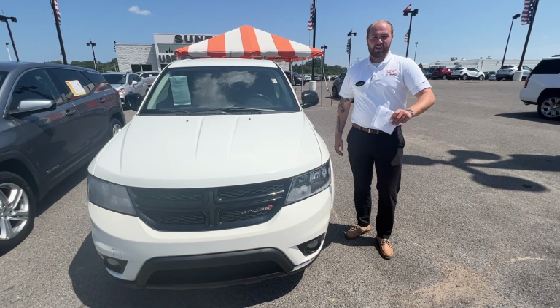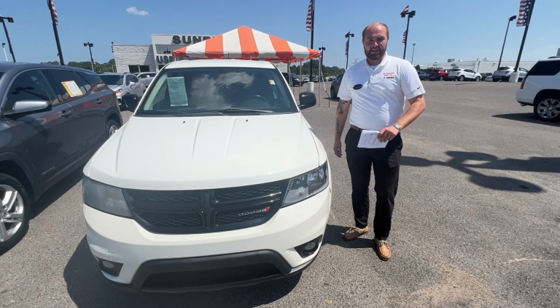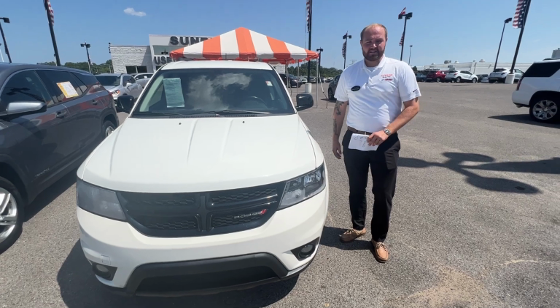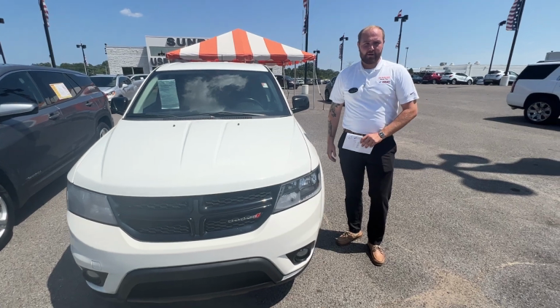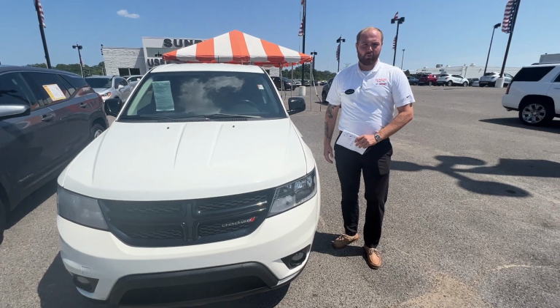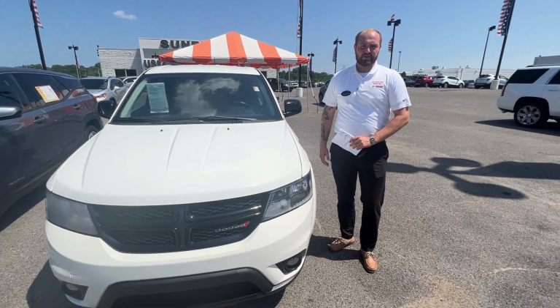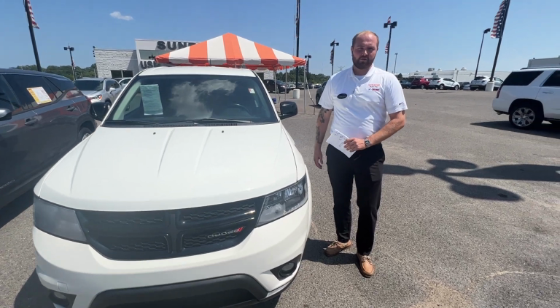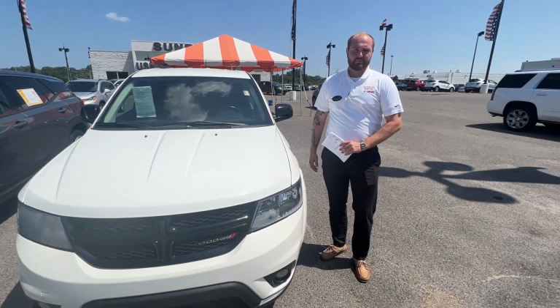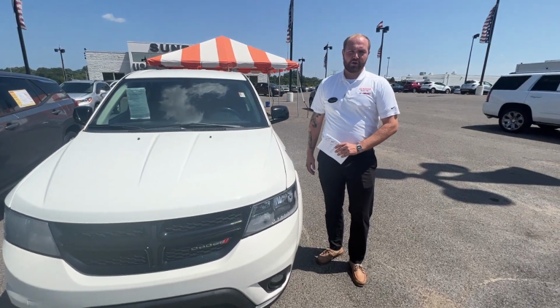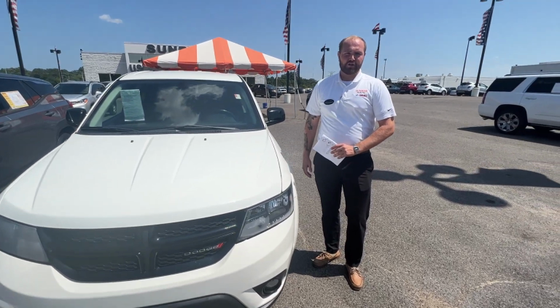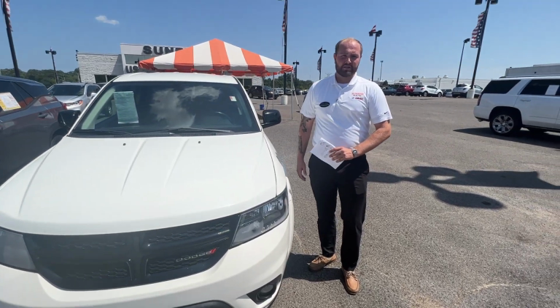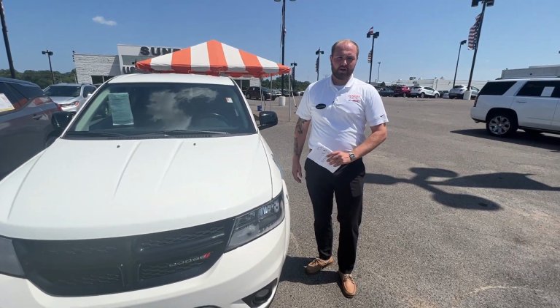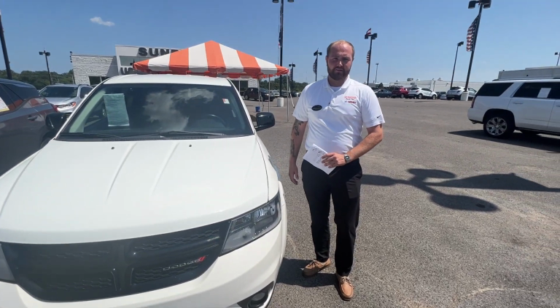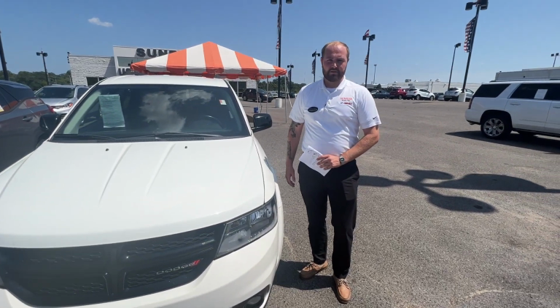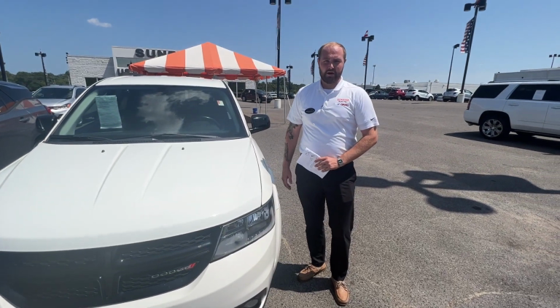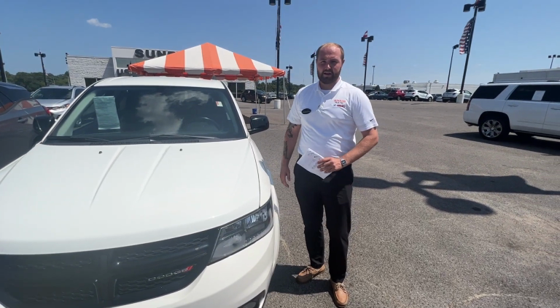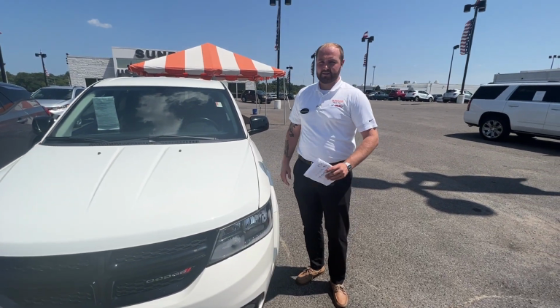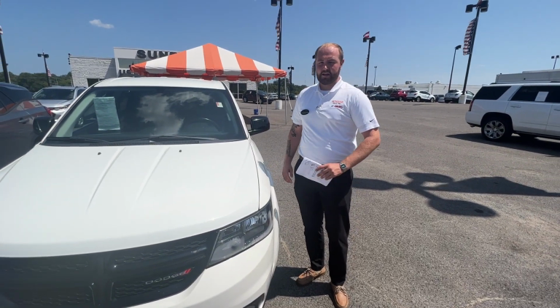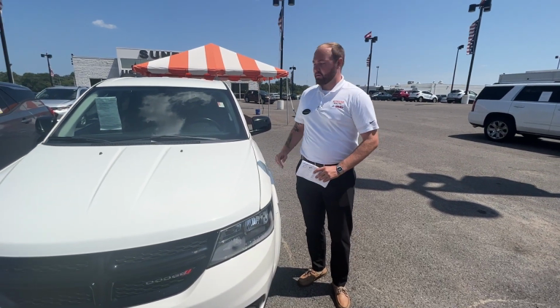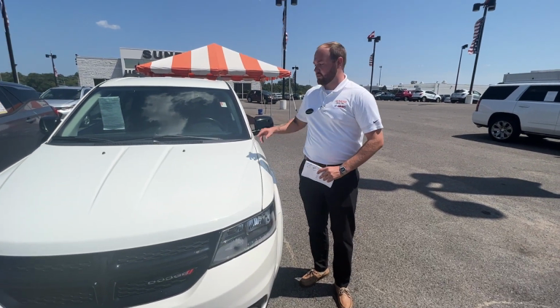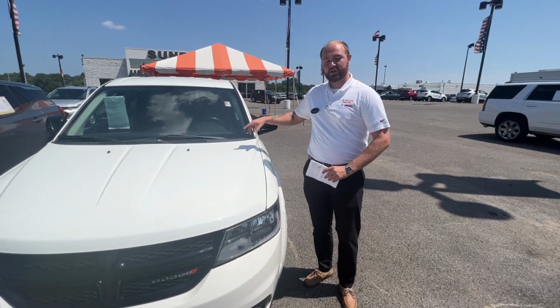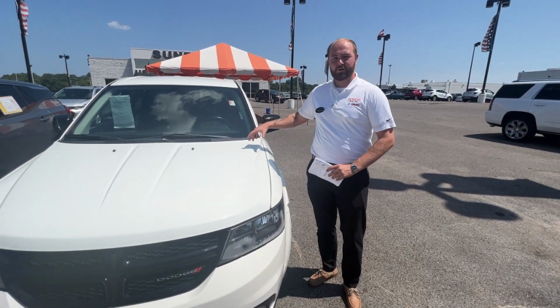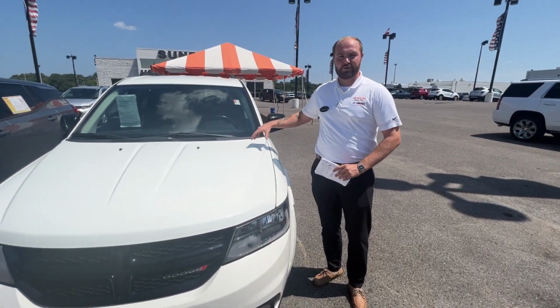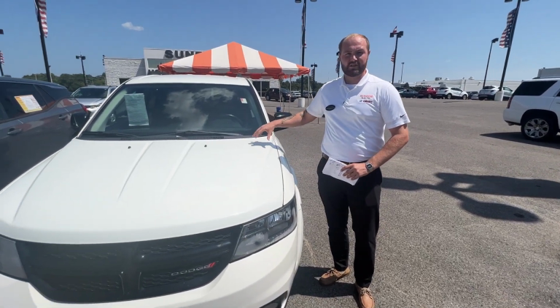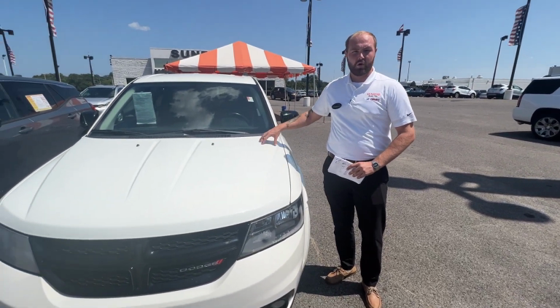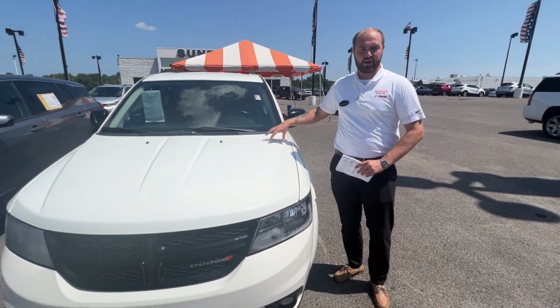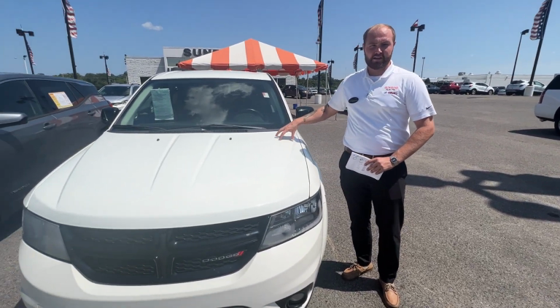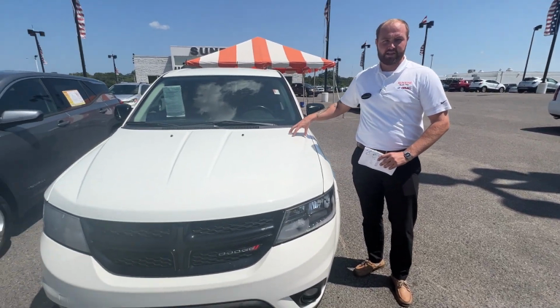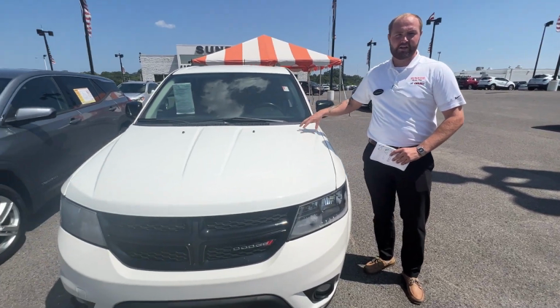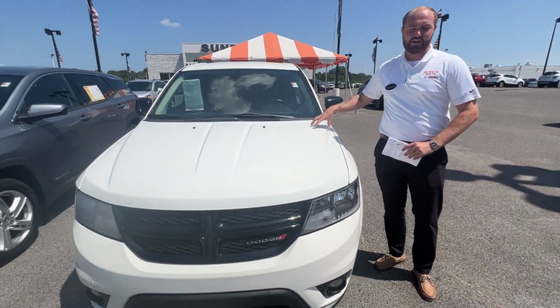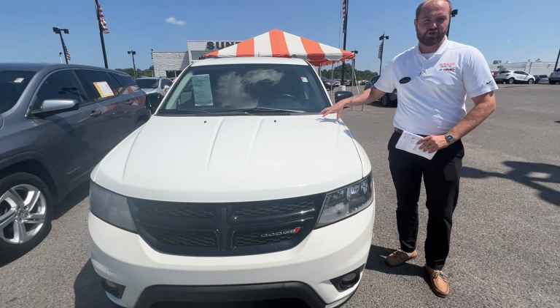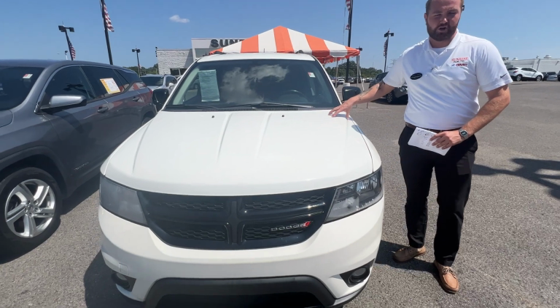Hey guys, it's Cameron with Sunrise Duke at GMC on Covington Pike, and today I'm going to be showing you this 2019 Dodge Journey.